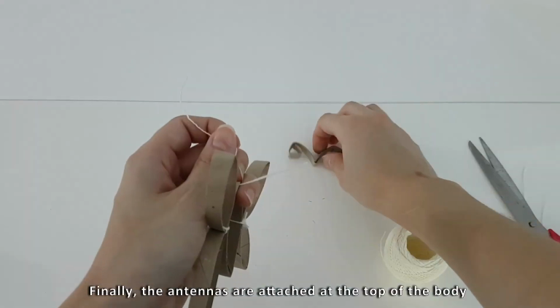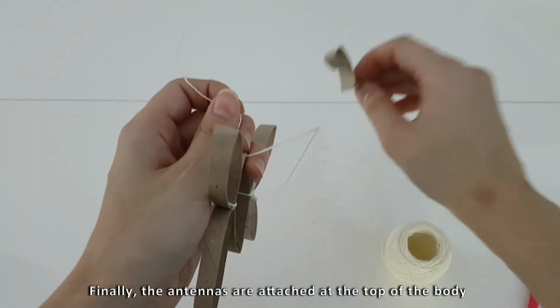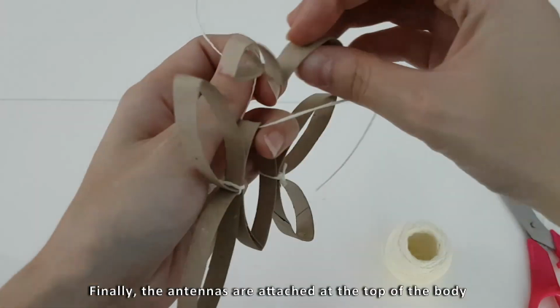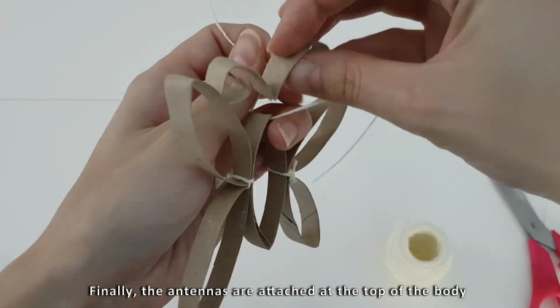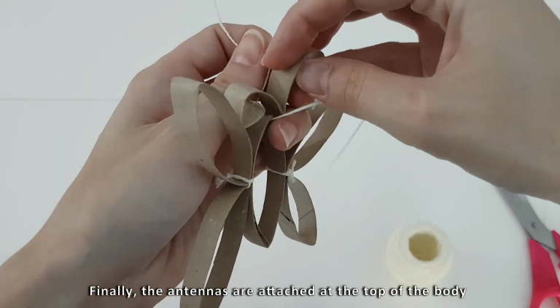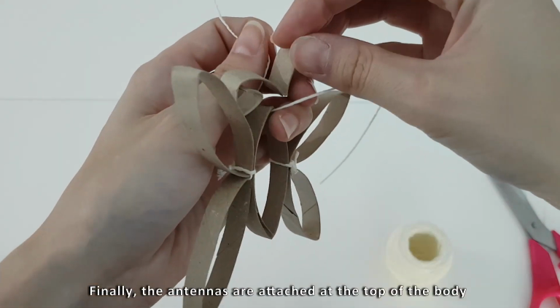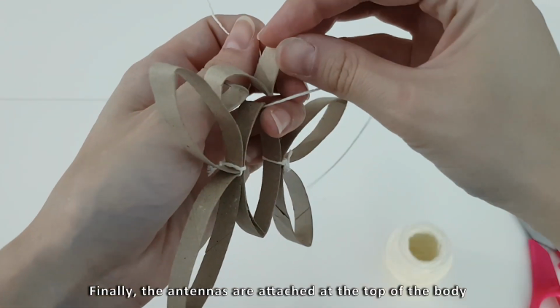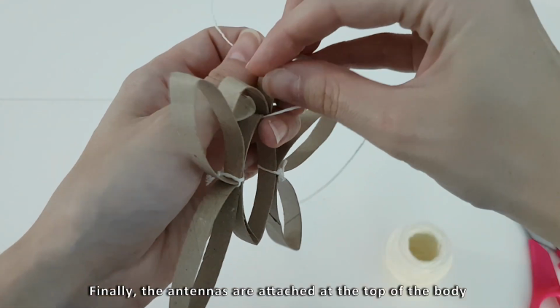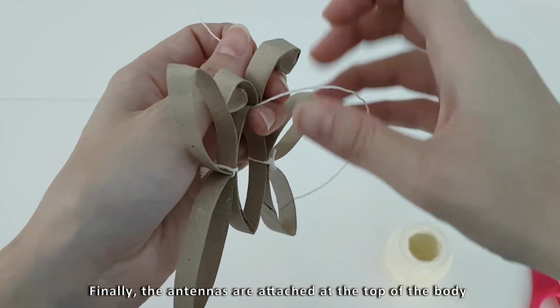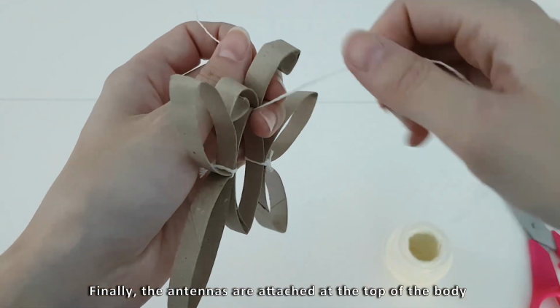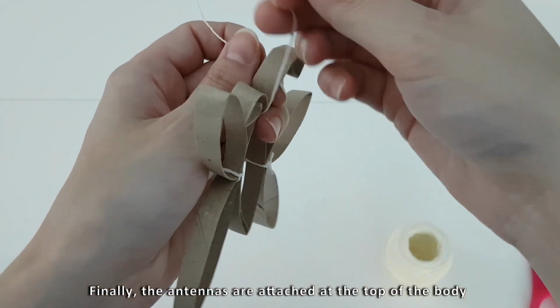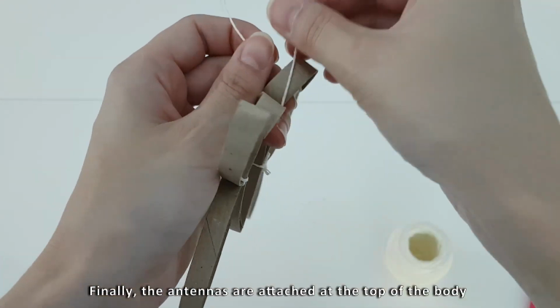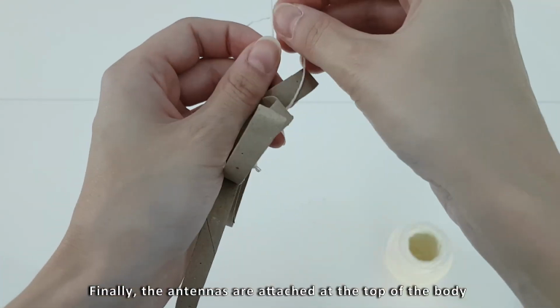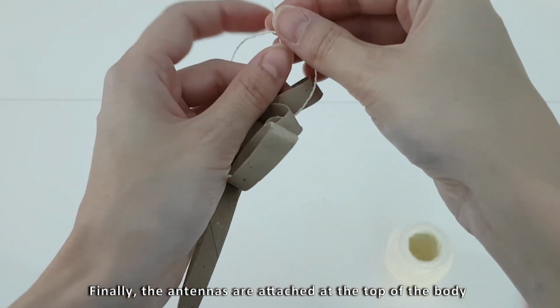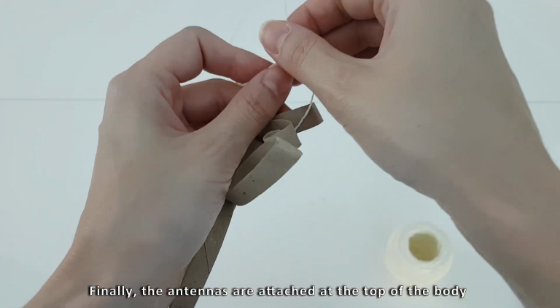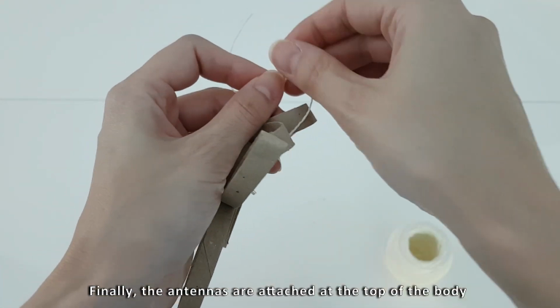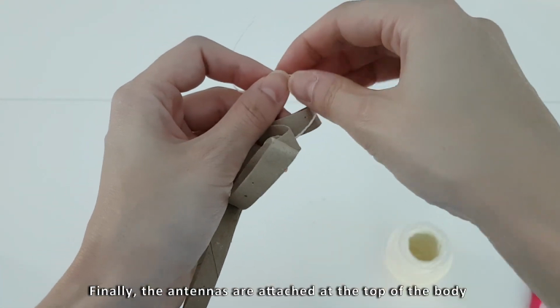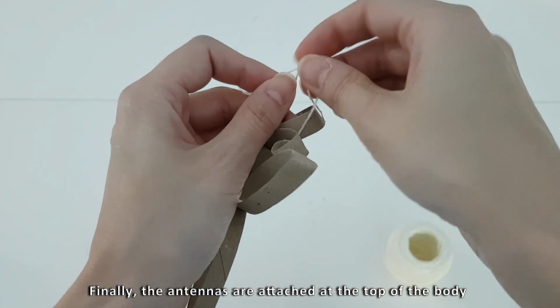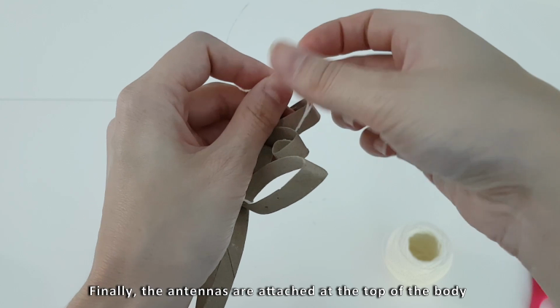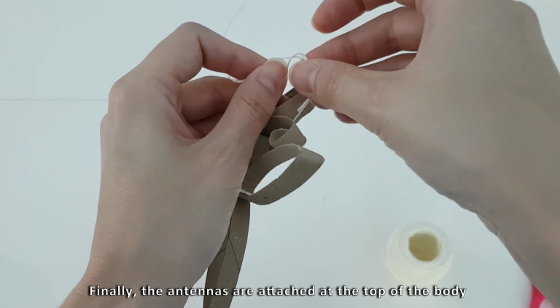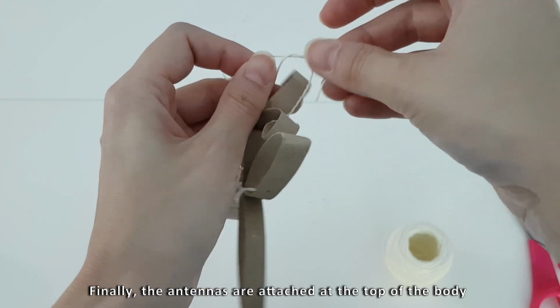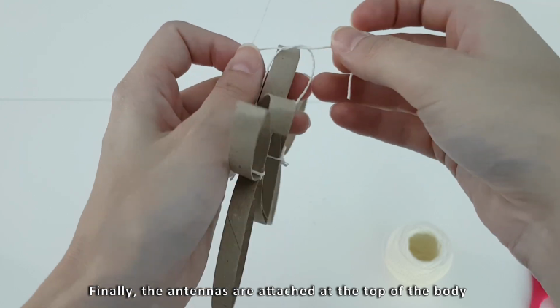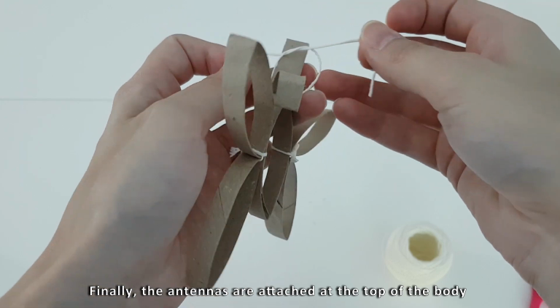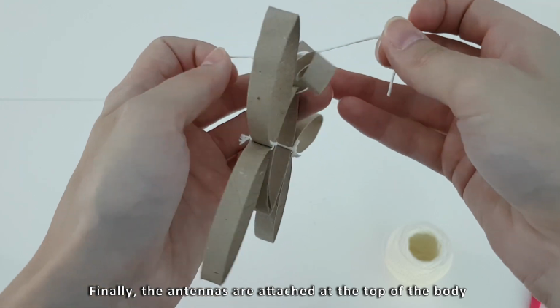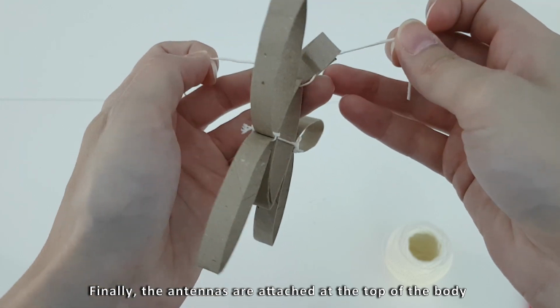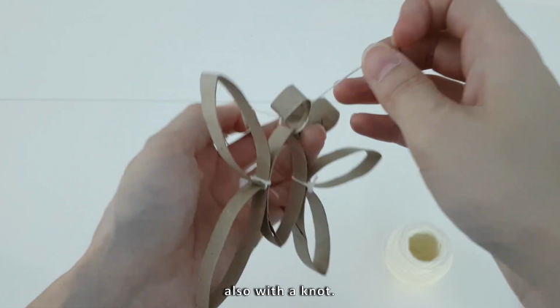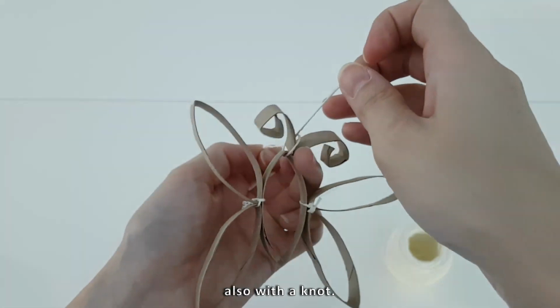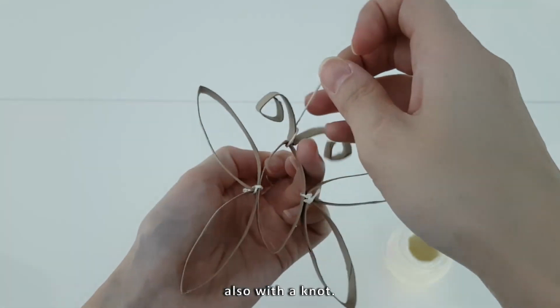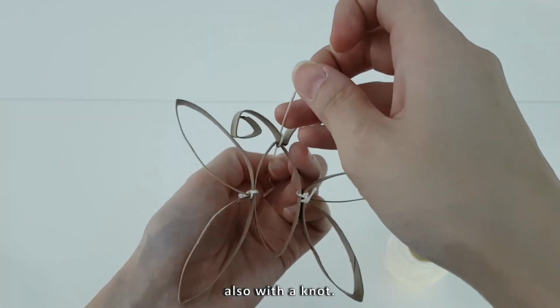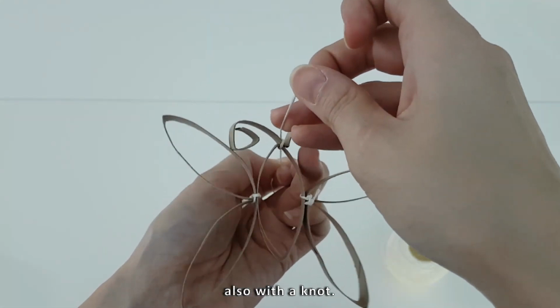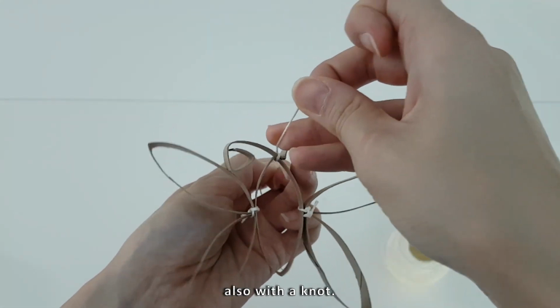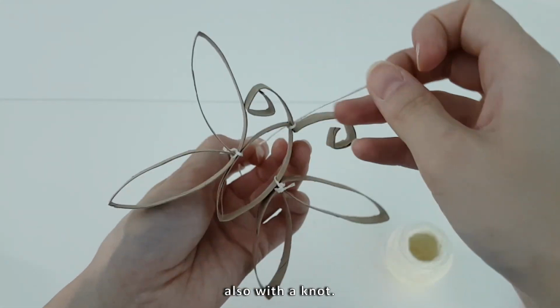Finally, the antennas are attached at the top of the body also with a knot.